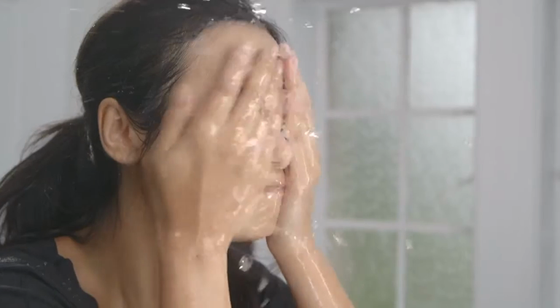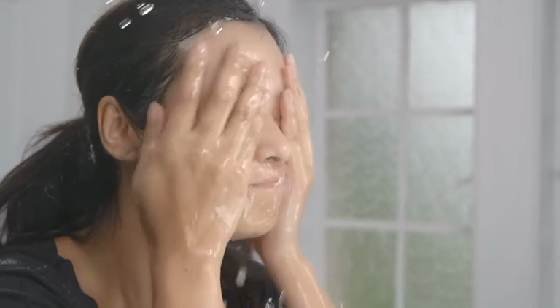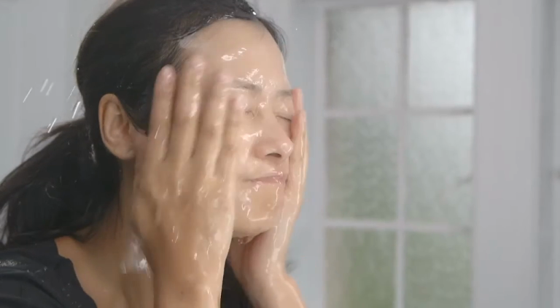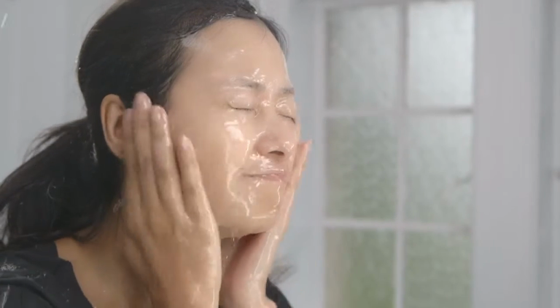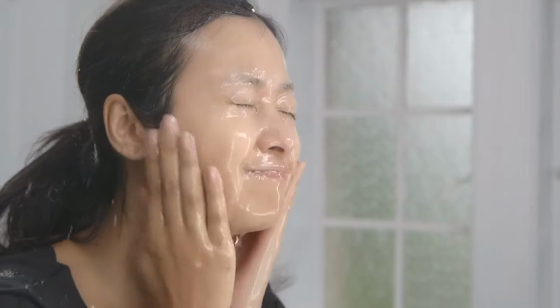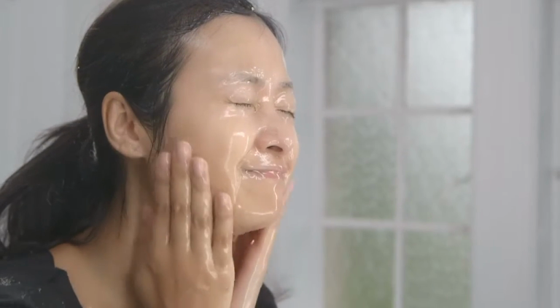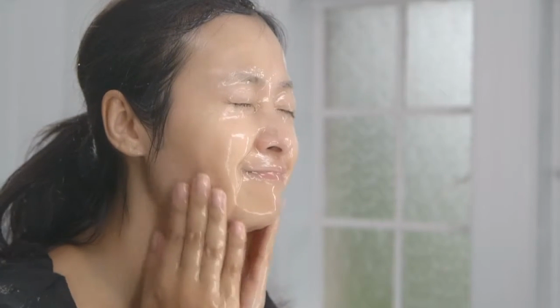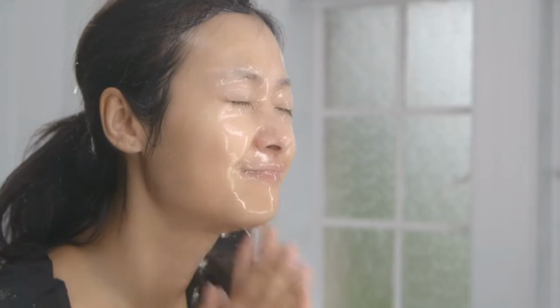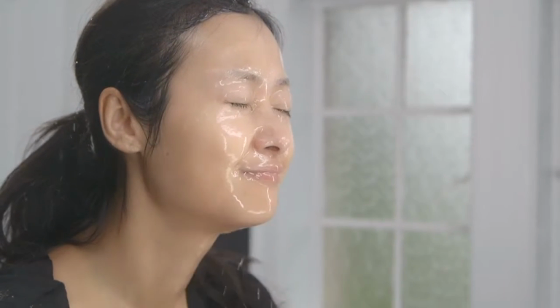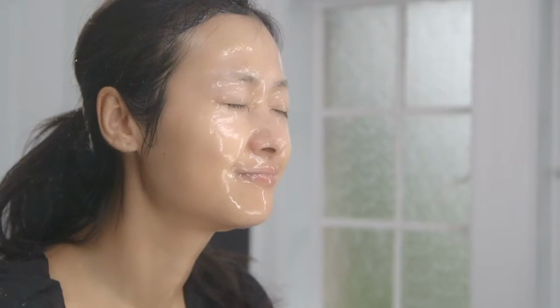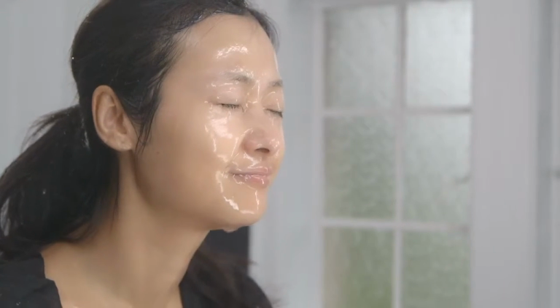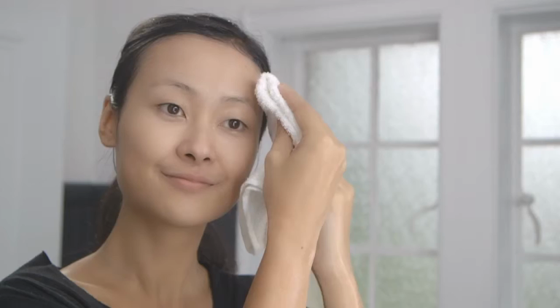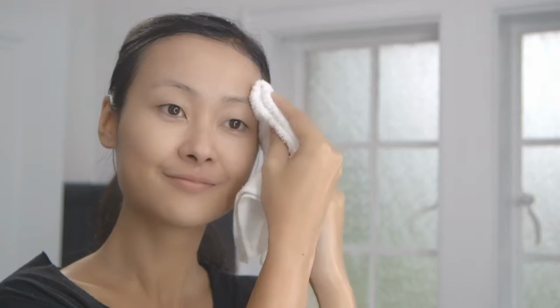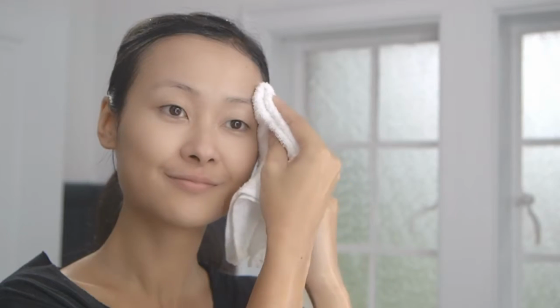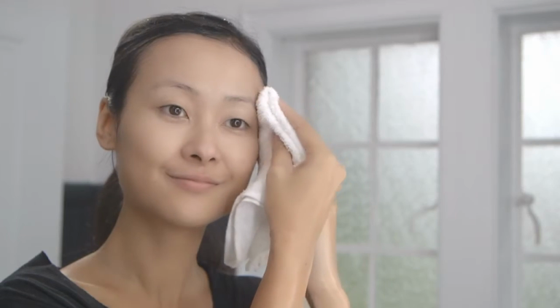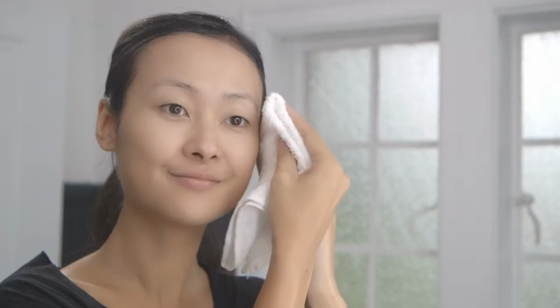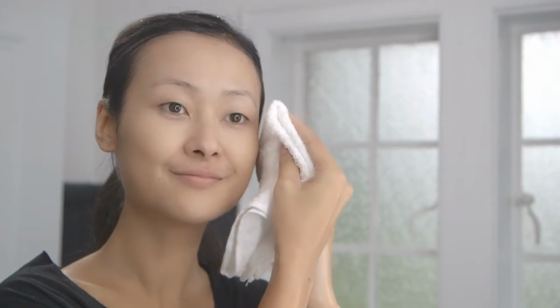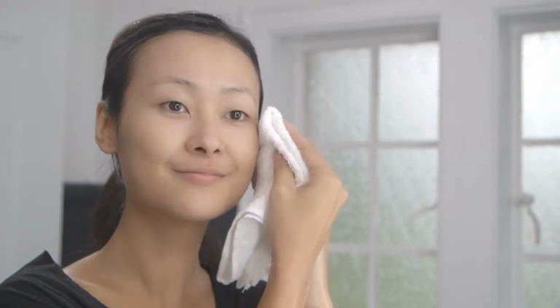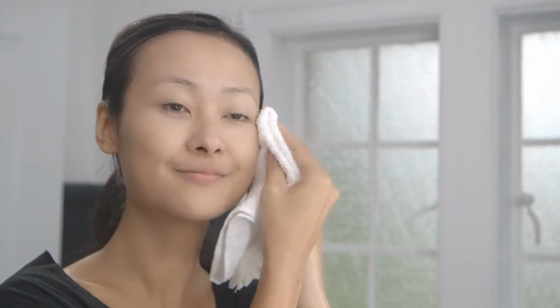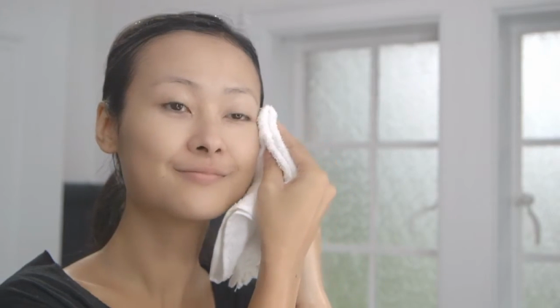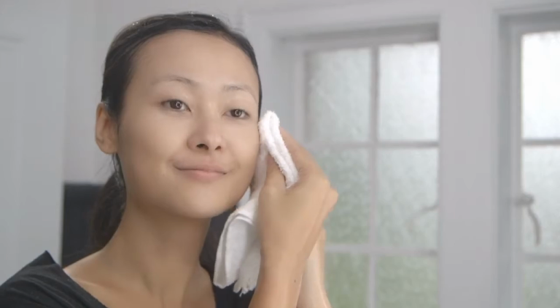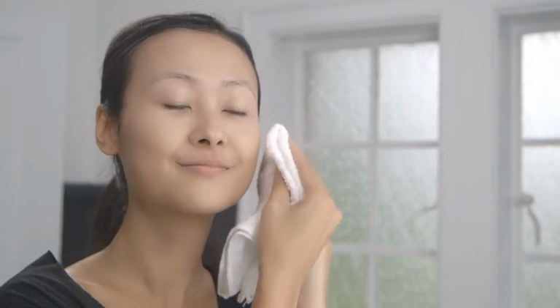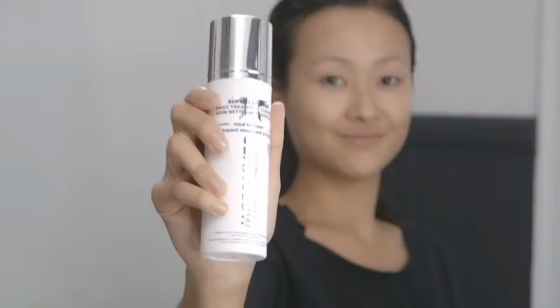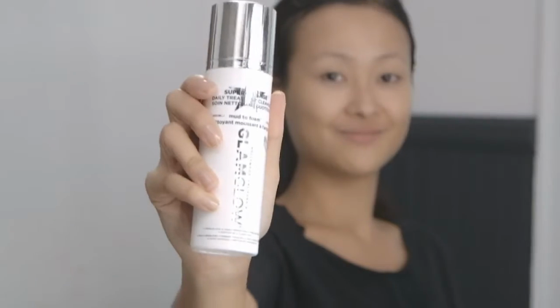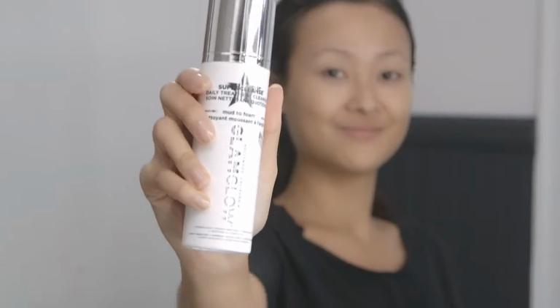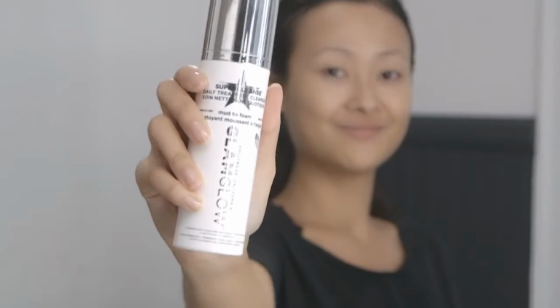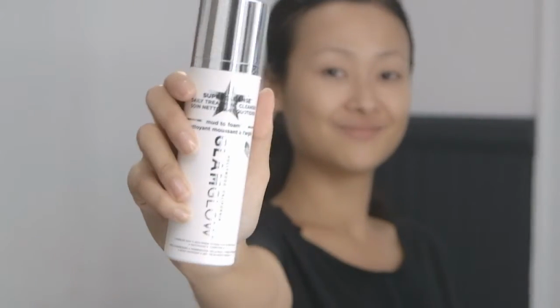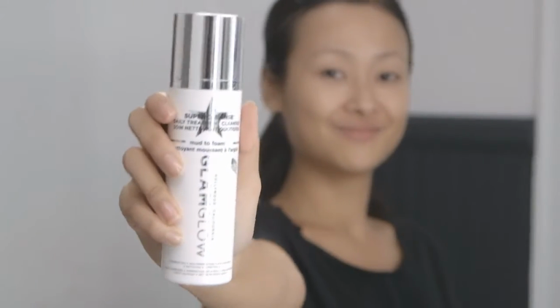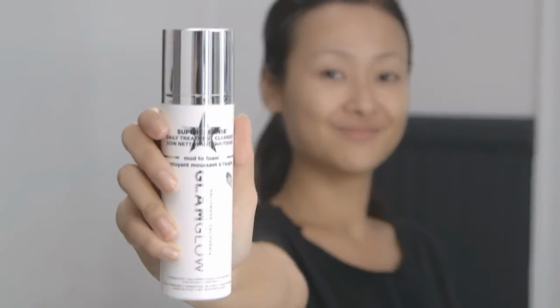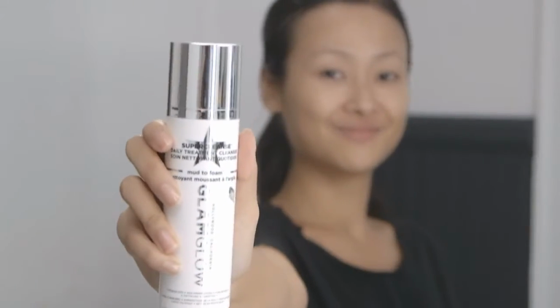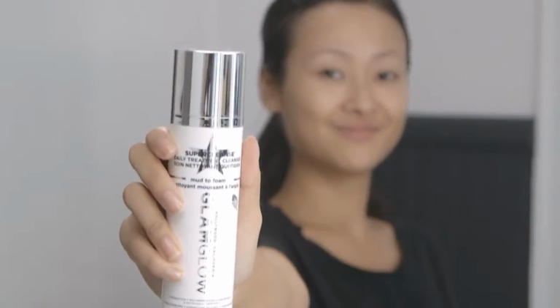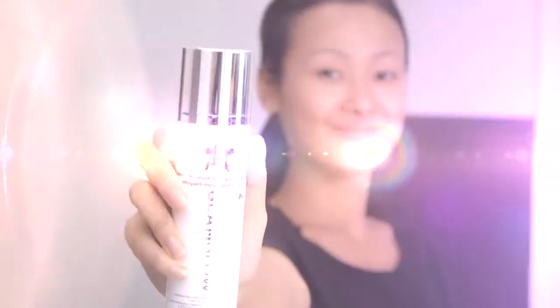Rinse face thoroughly with warm water. Gently pat dry with towel. Use once or twice a day.